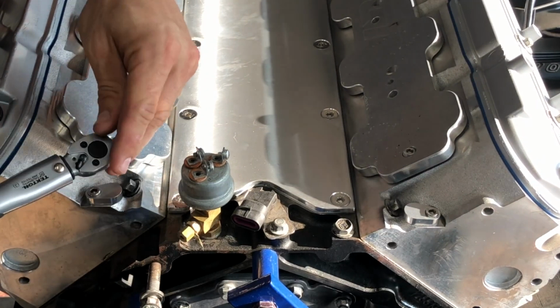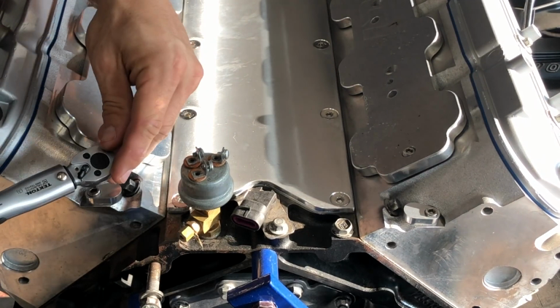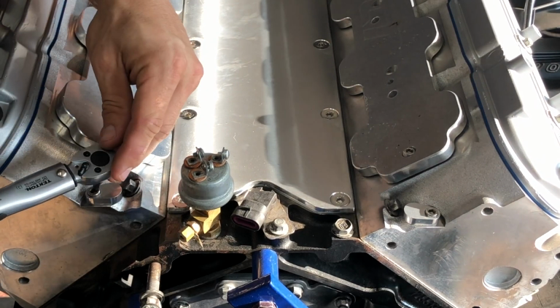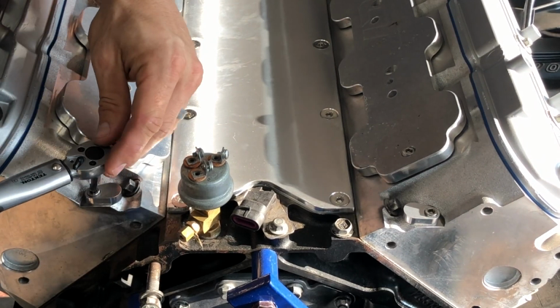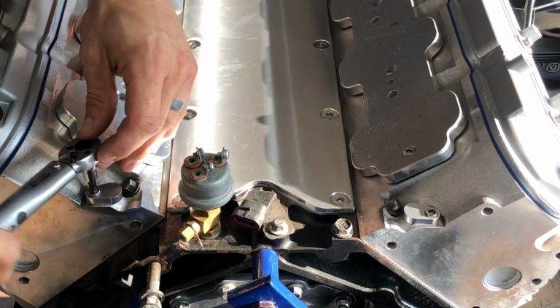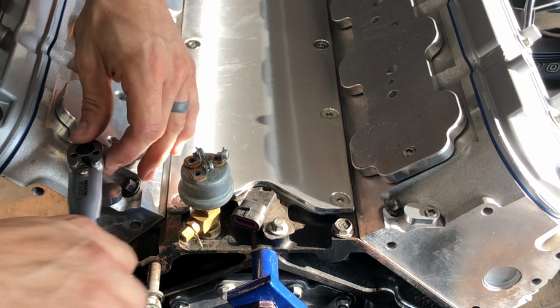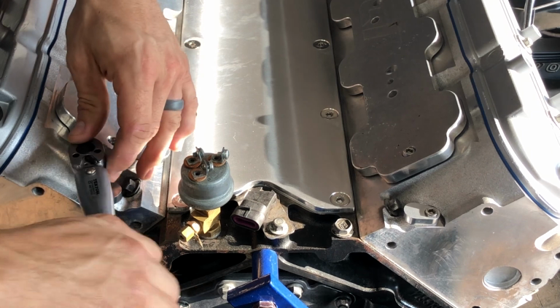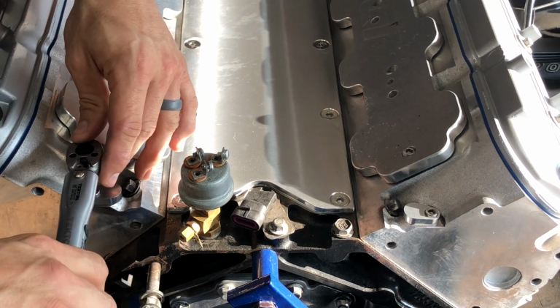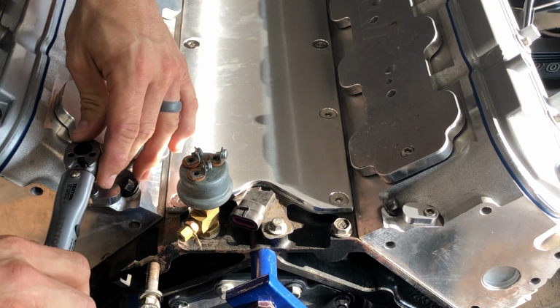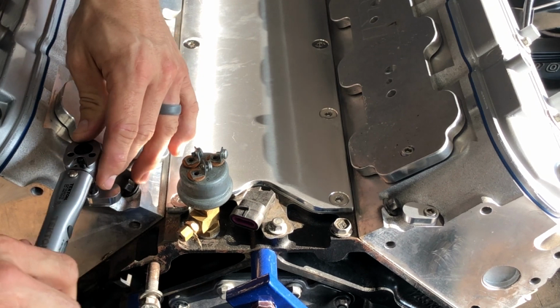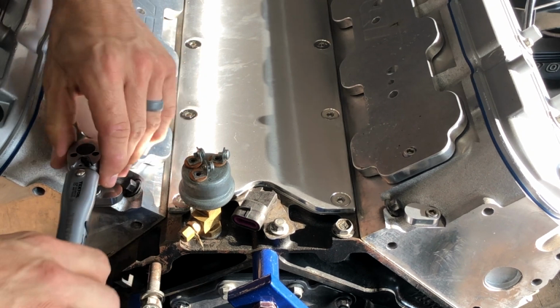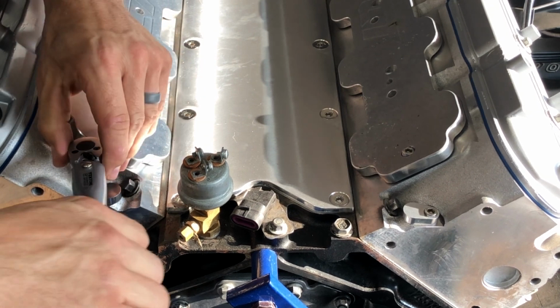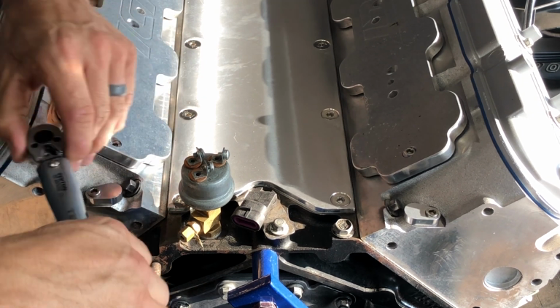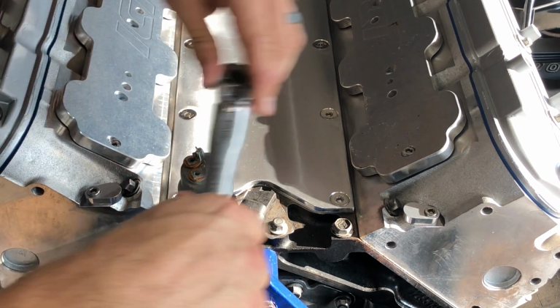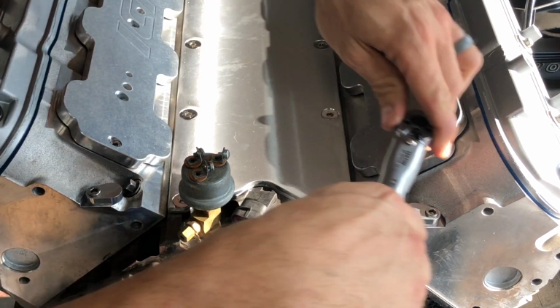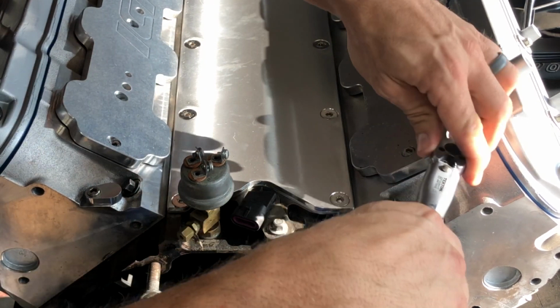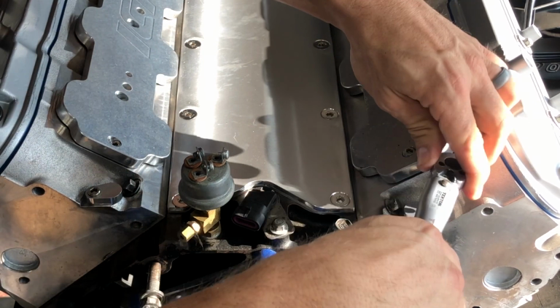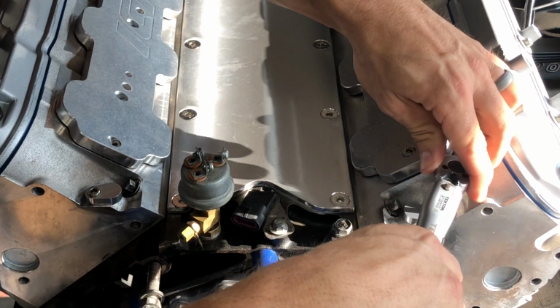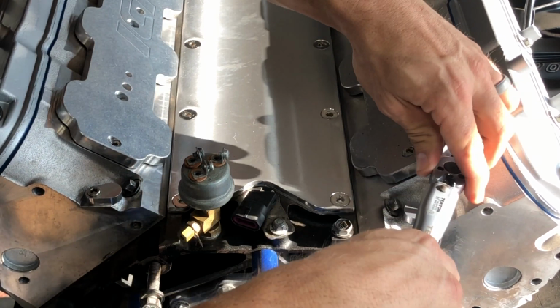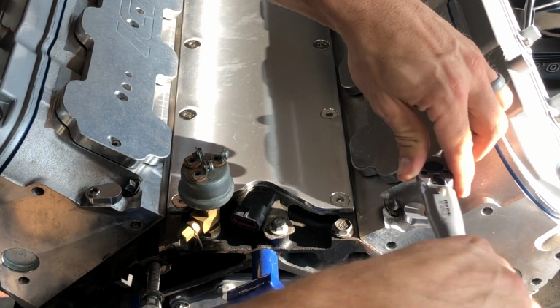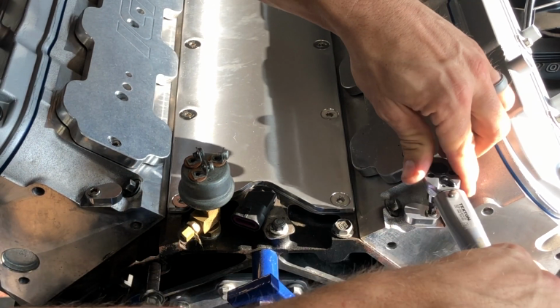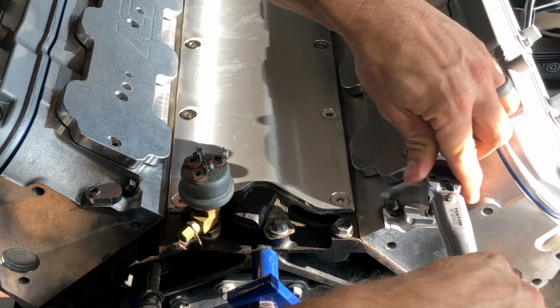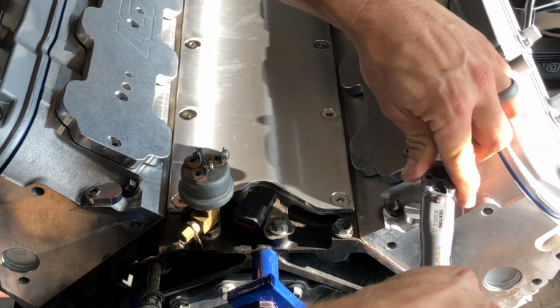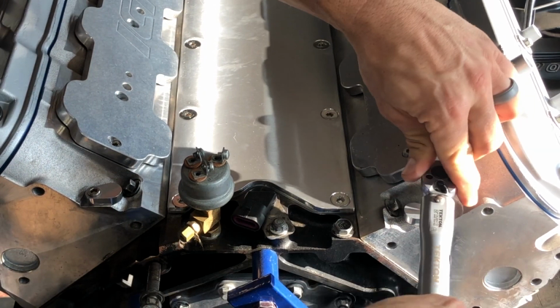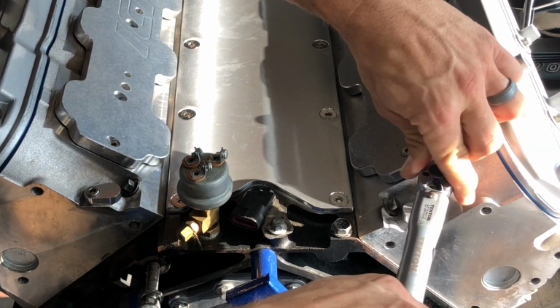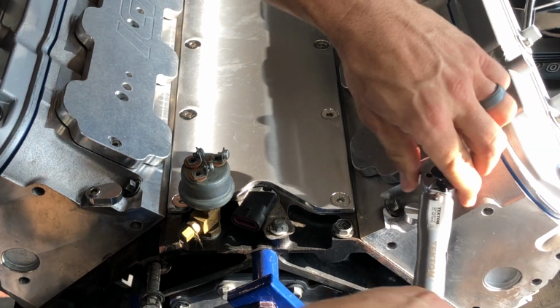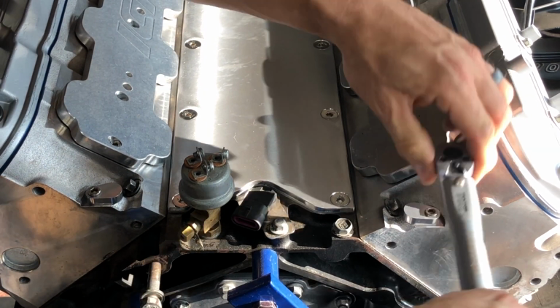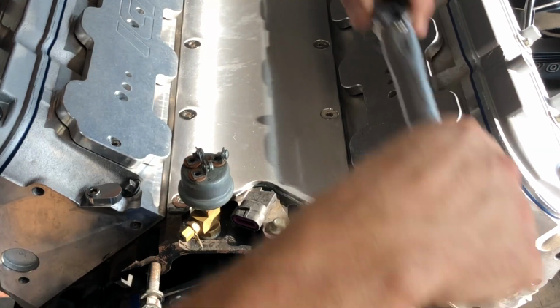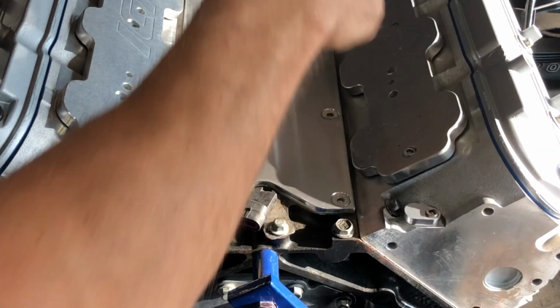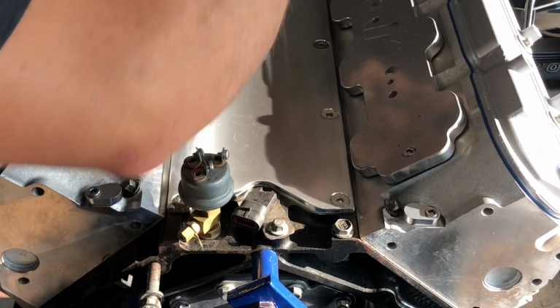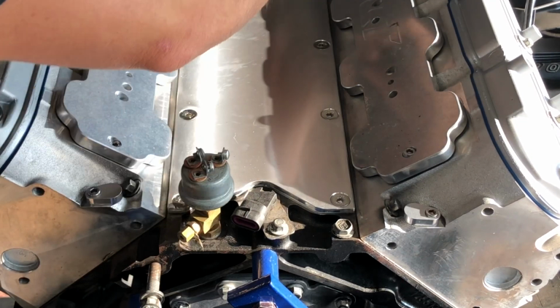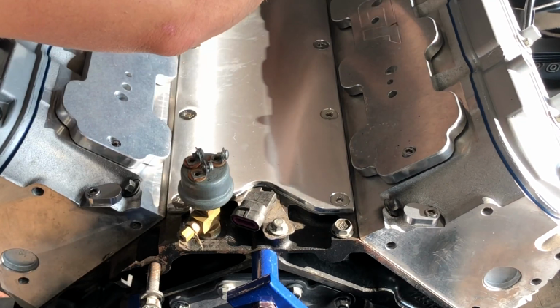Just do it once over on all of them again to make sure they're torqued to 106 inch-pounds.